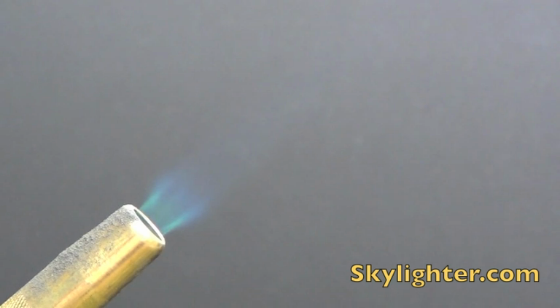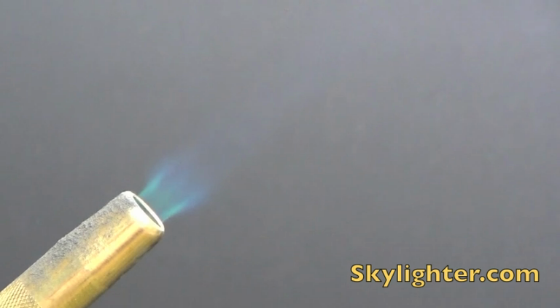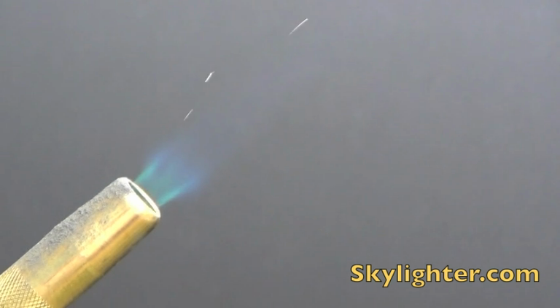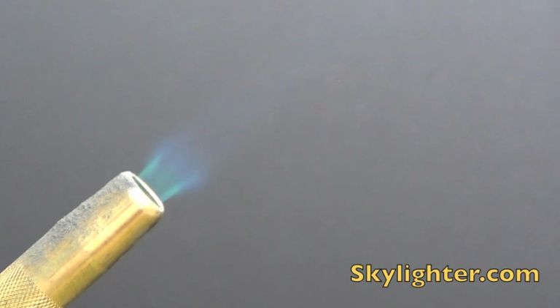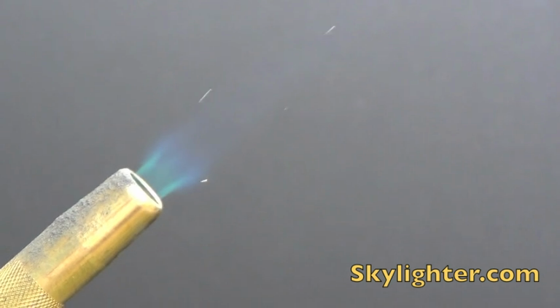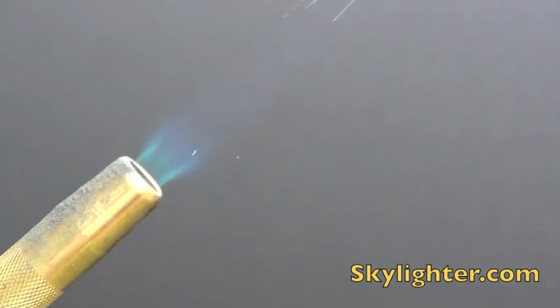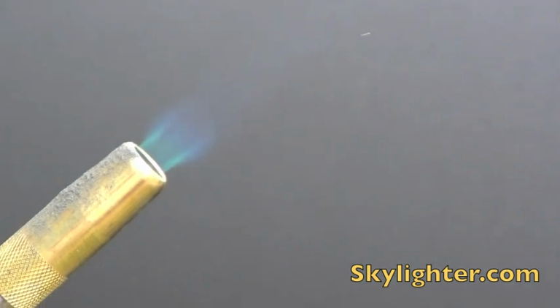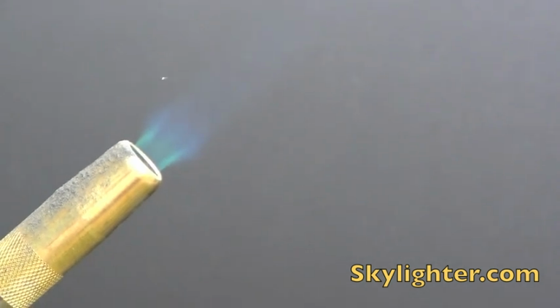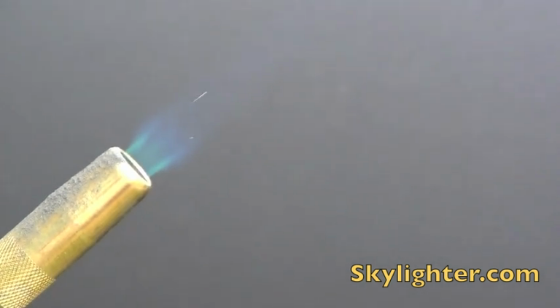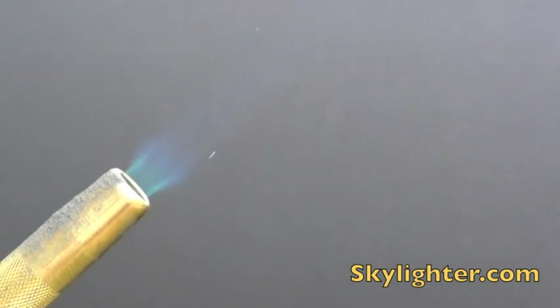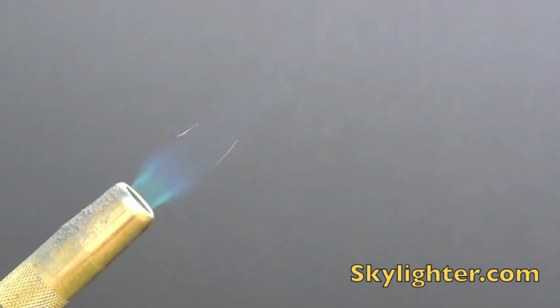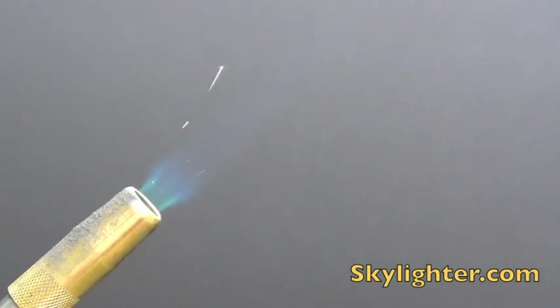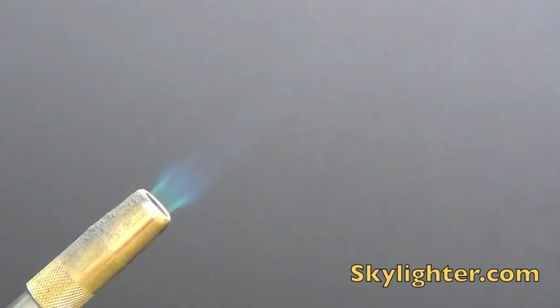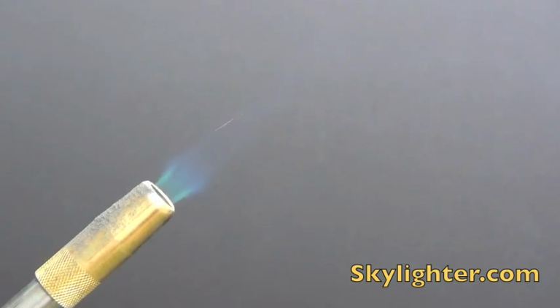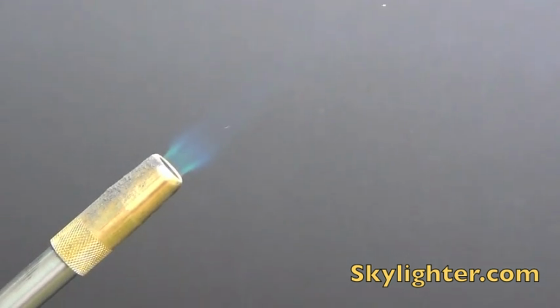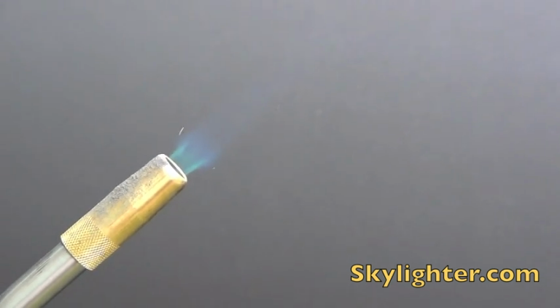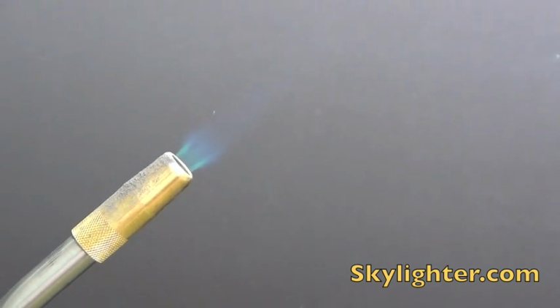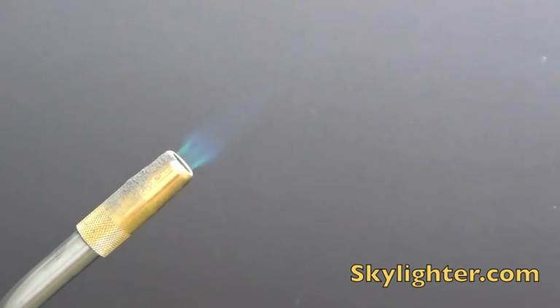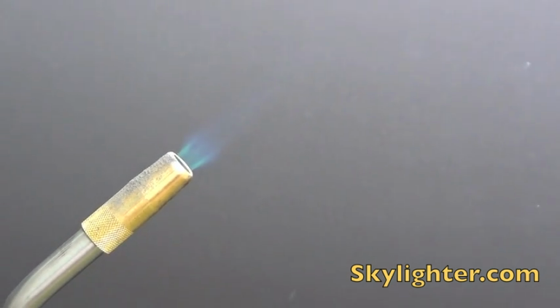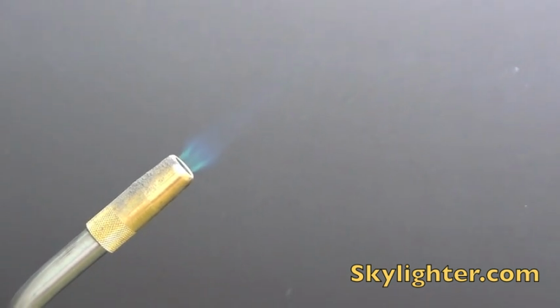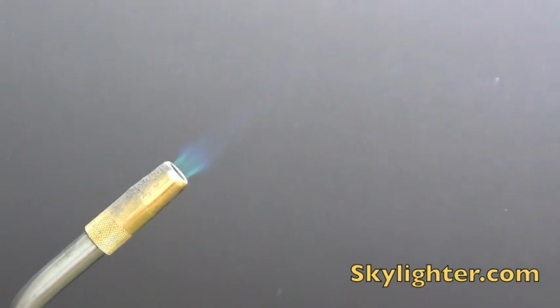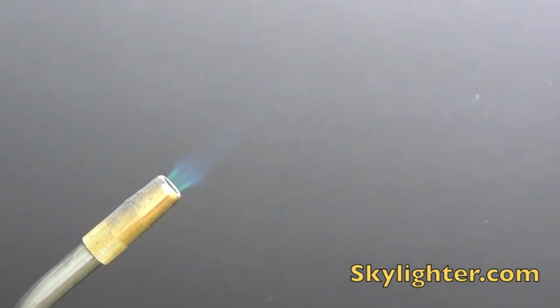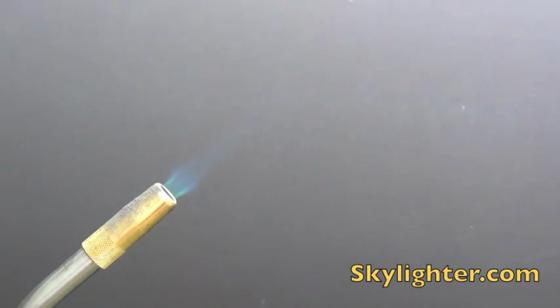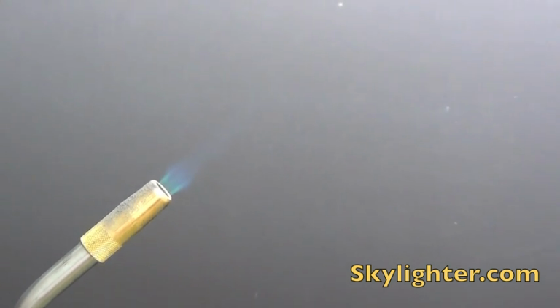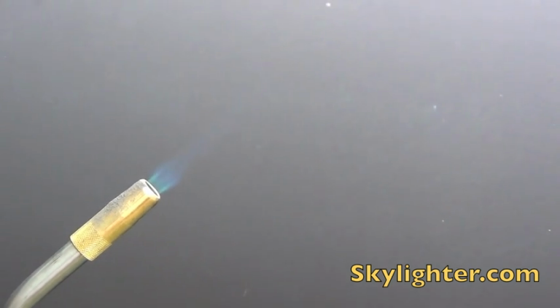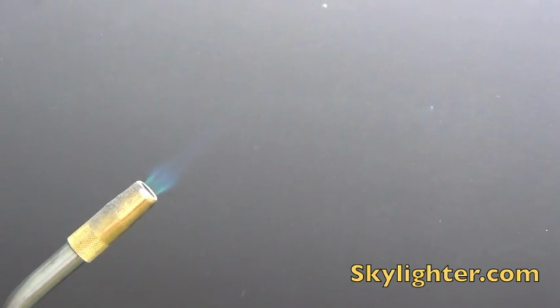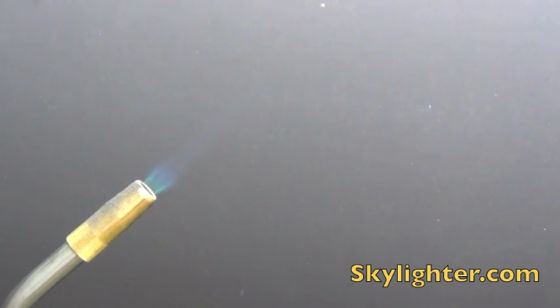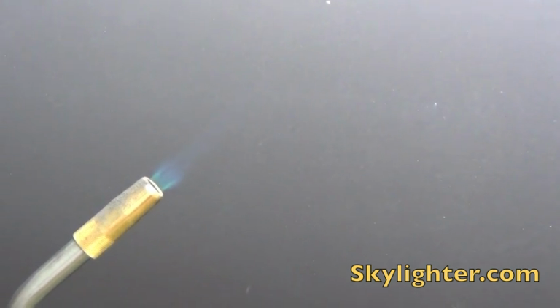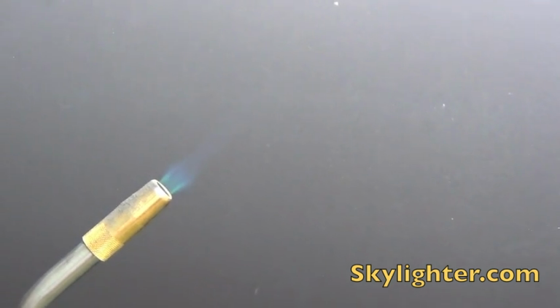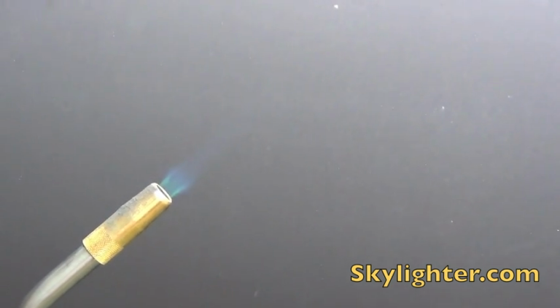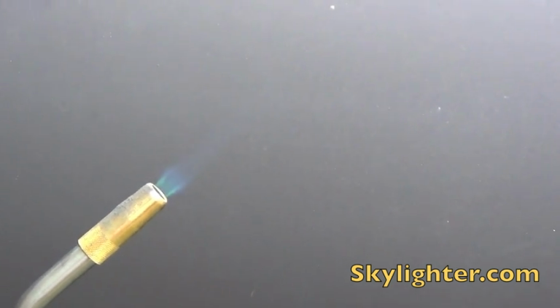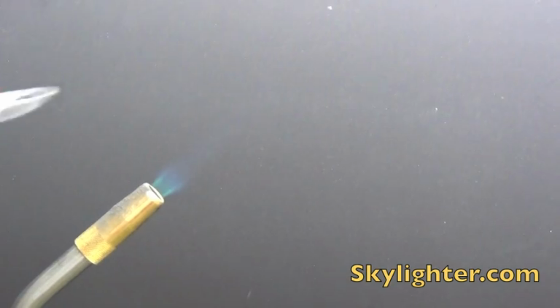I'll show you again what it looks like. We're going to widen out a little bit and pull back — now we'll show you again what that looks like.